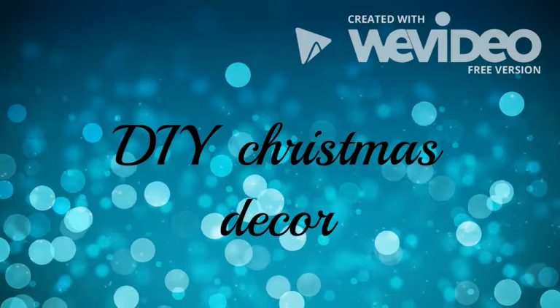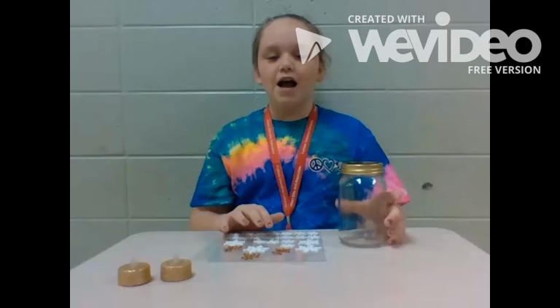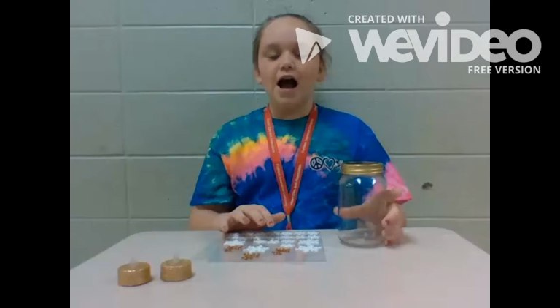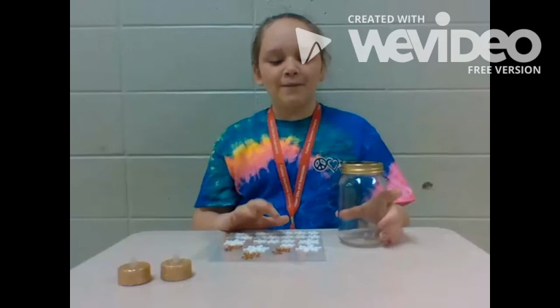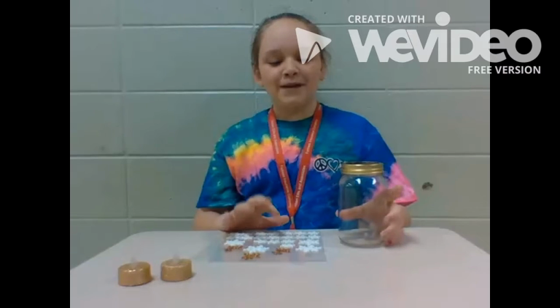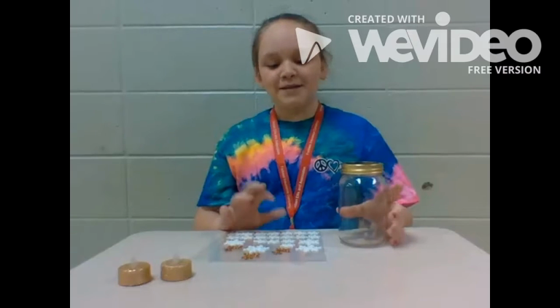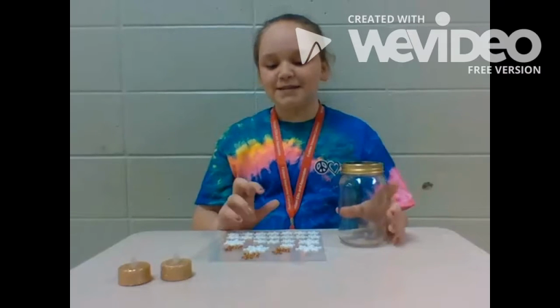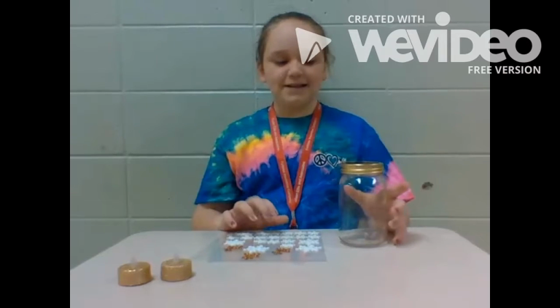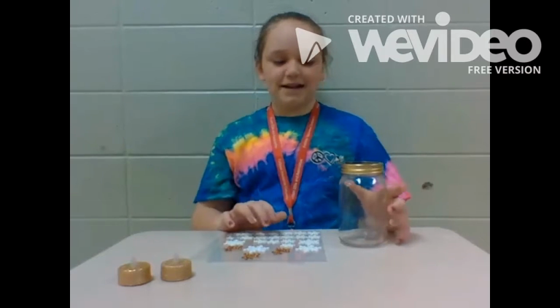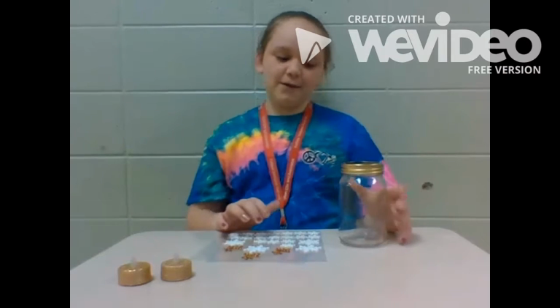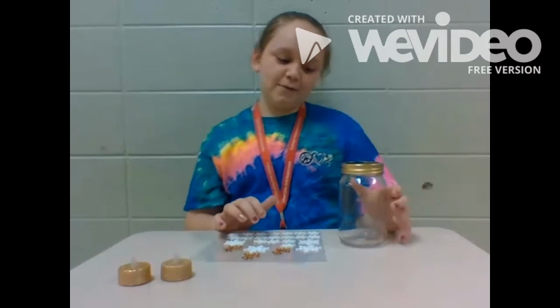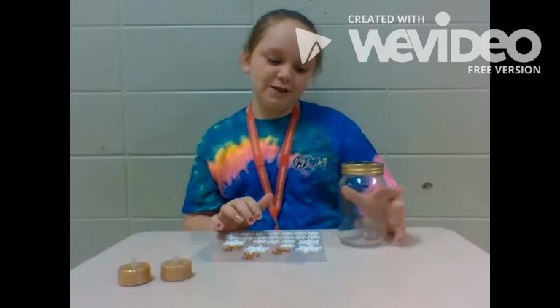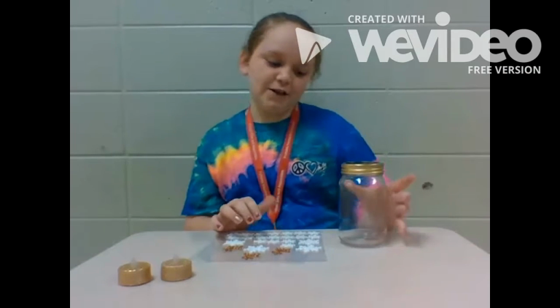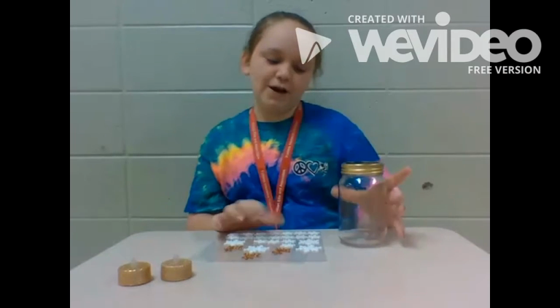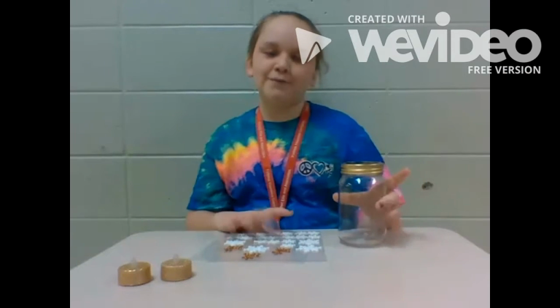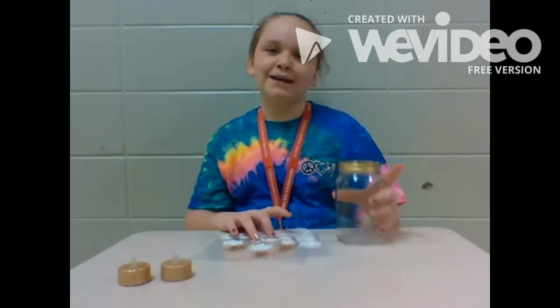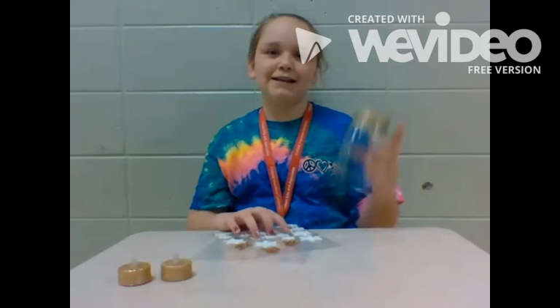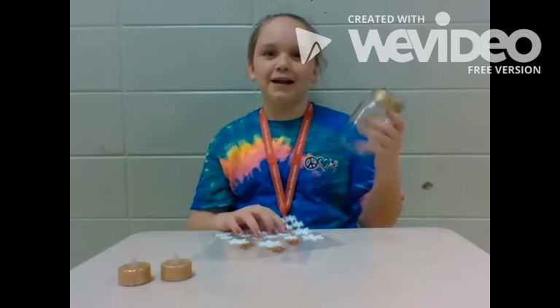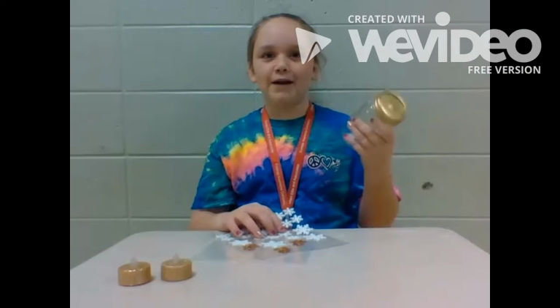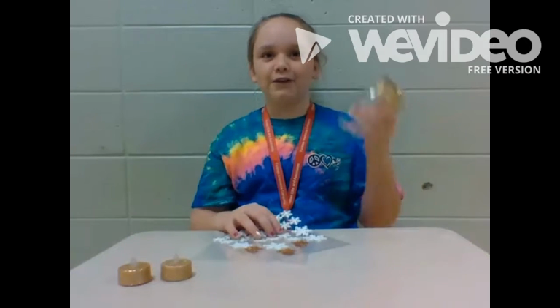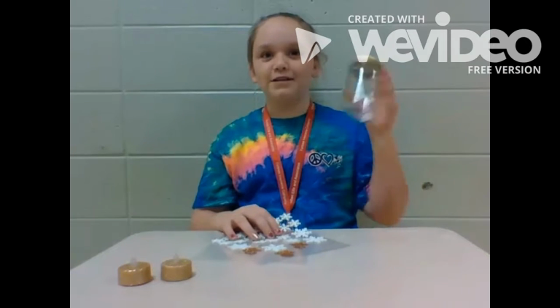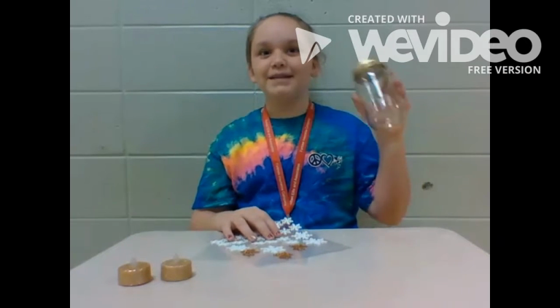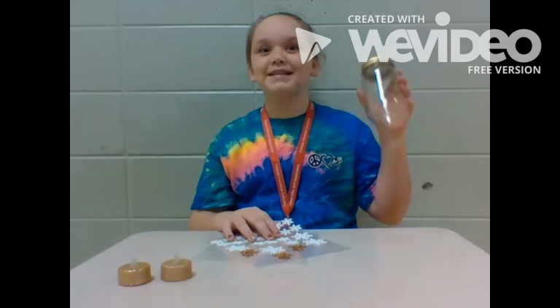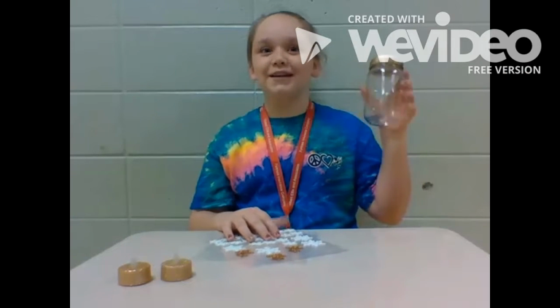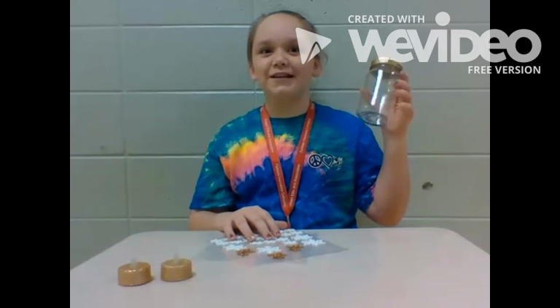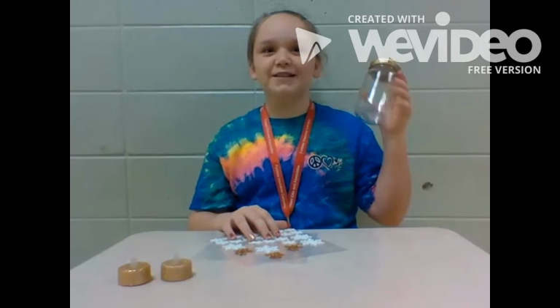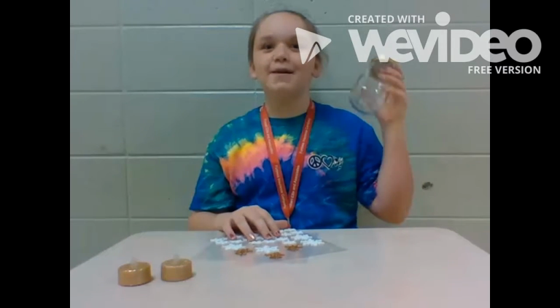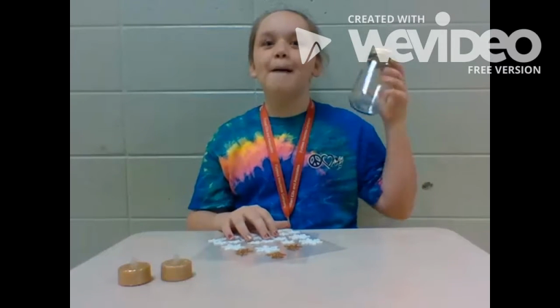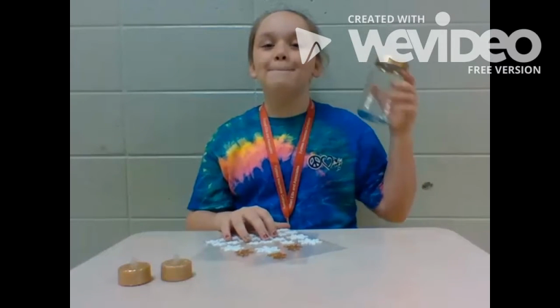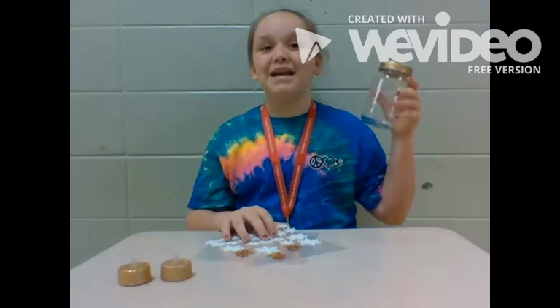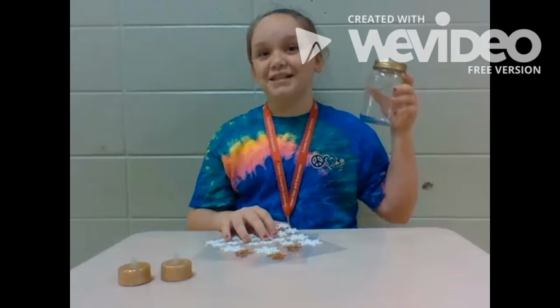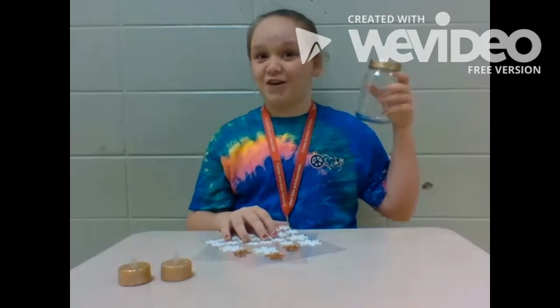Hi, my name is Abby and today I'm going to be showing you how to make a DIY Christmas decoration mason jar.